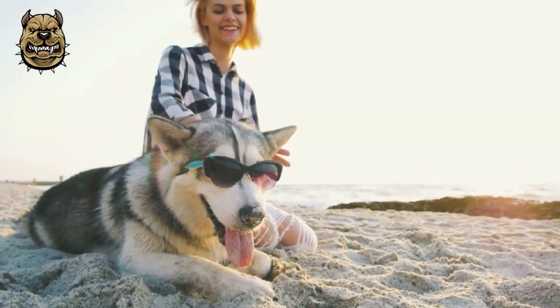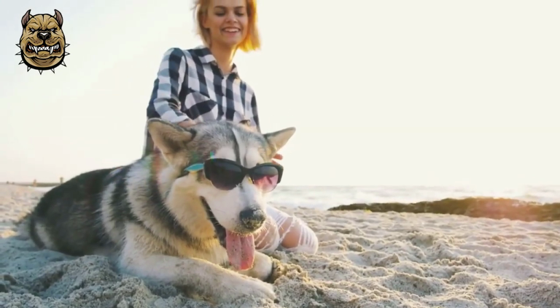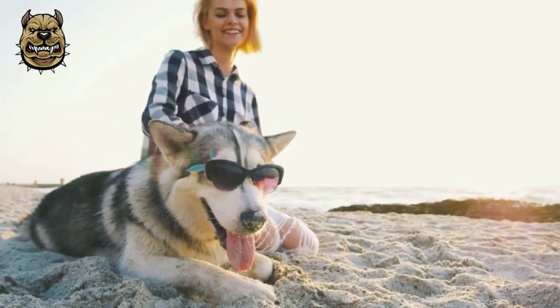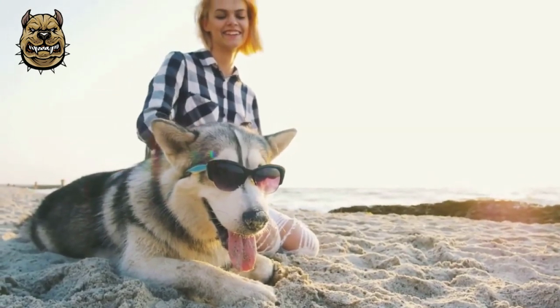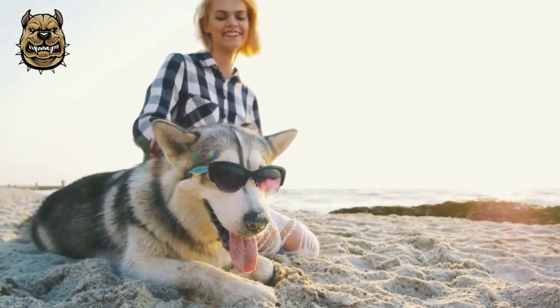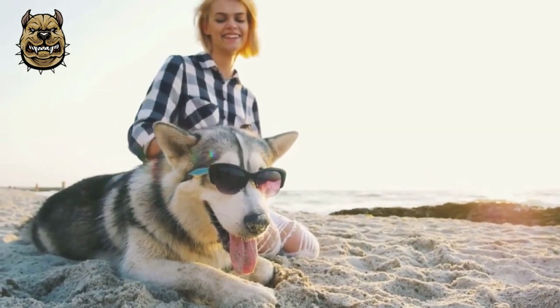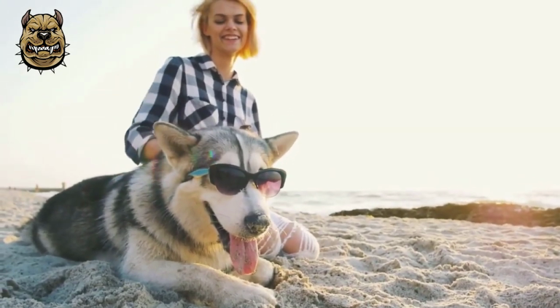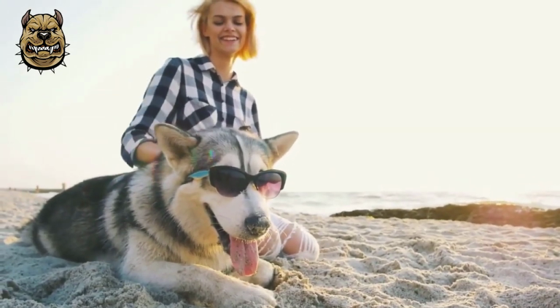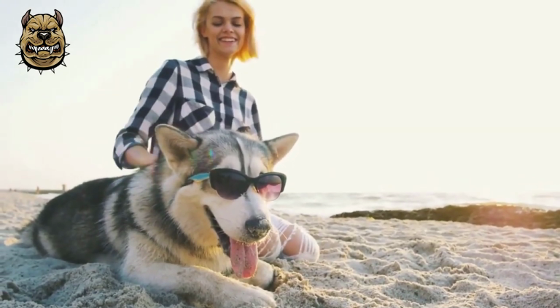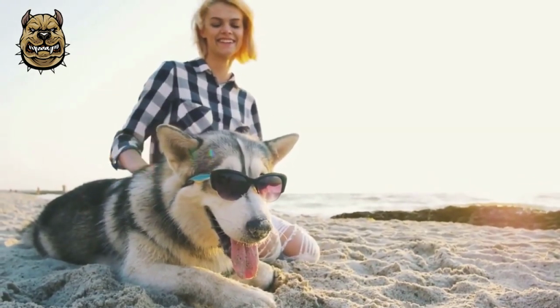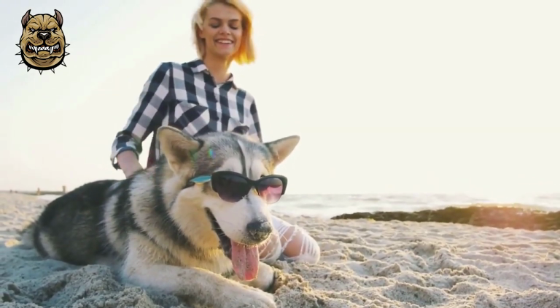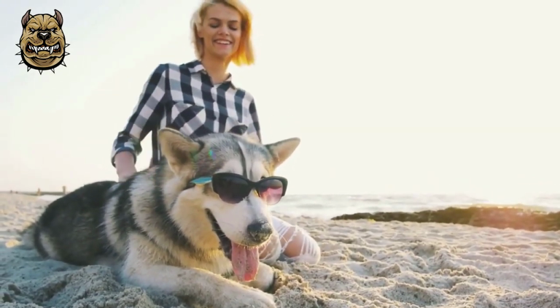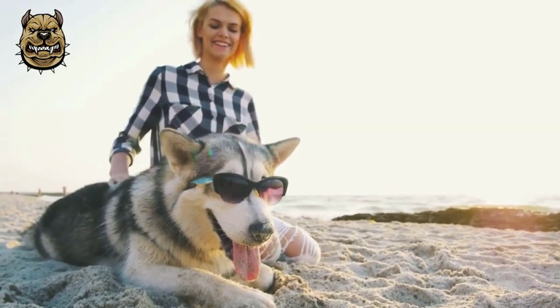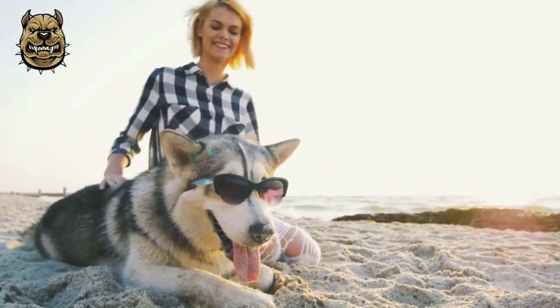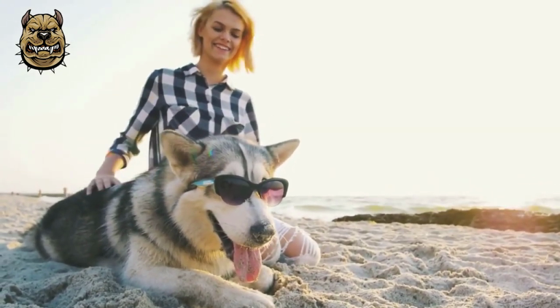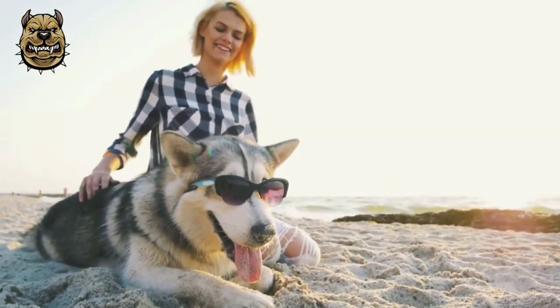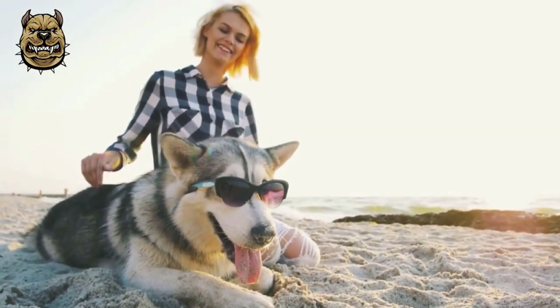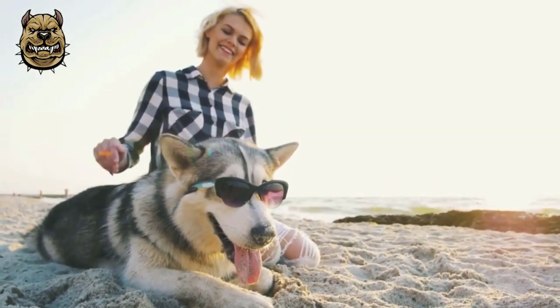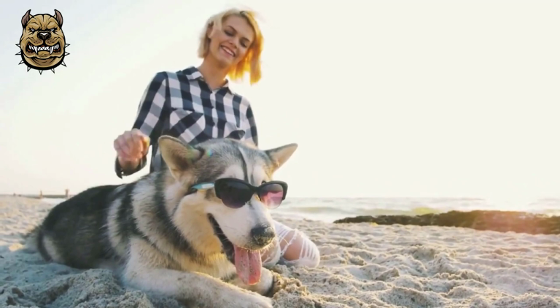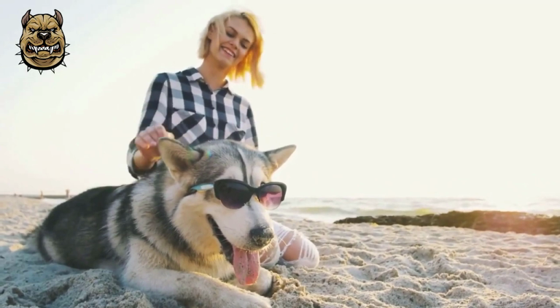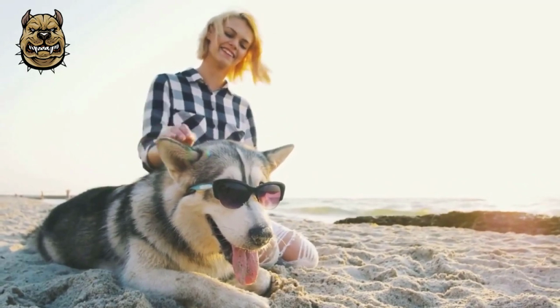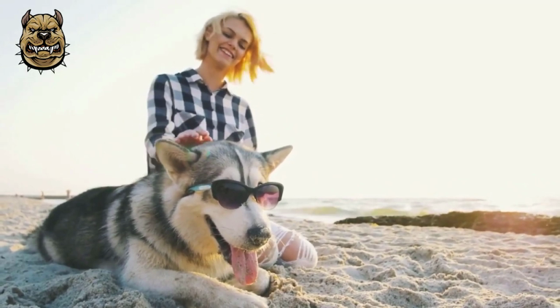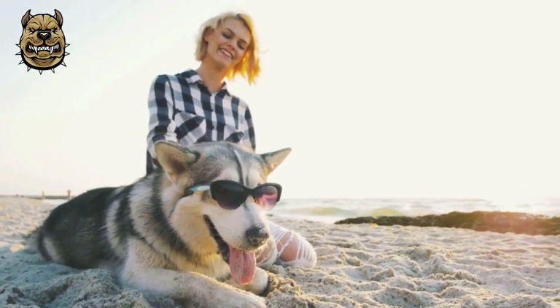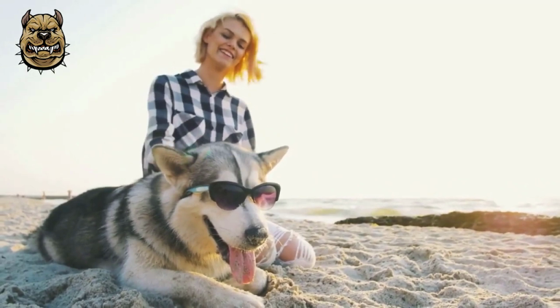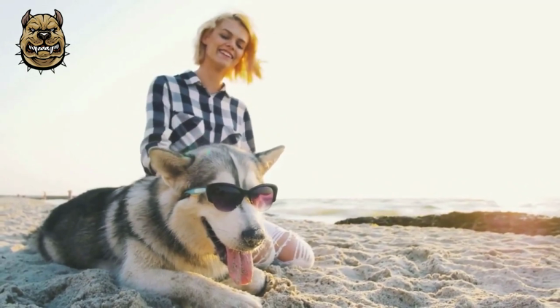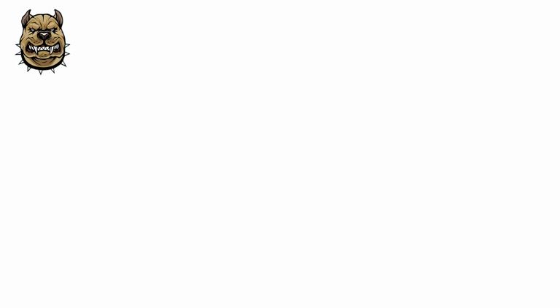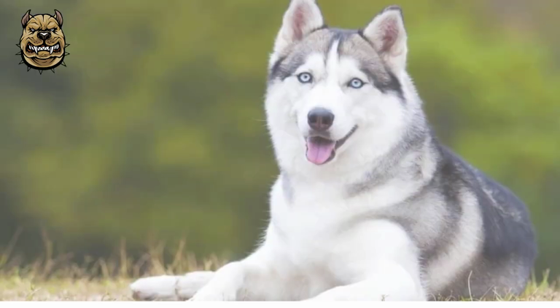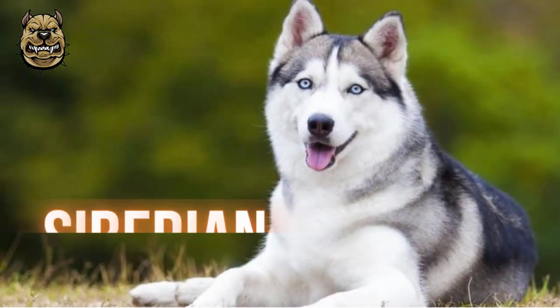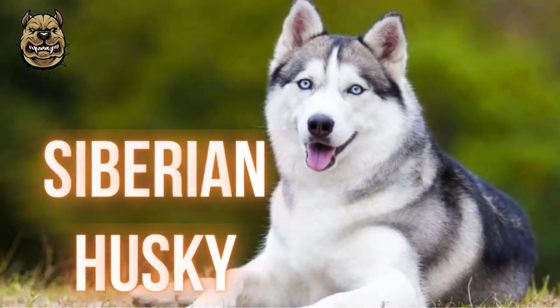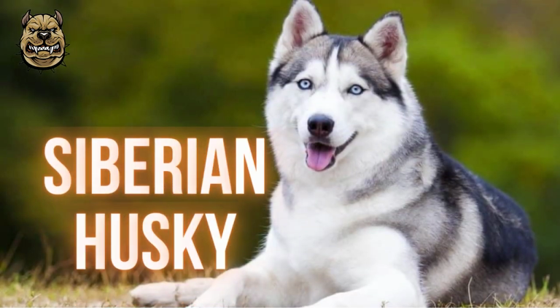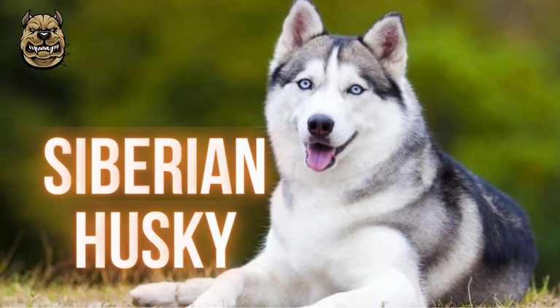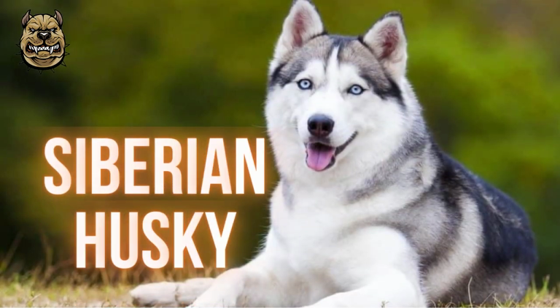Welcome to another video from the Animal Planet Adventures channel. Today we are going to talk about the Siberian Husky Dog.